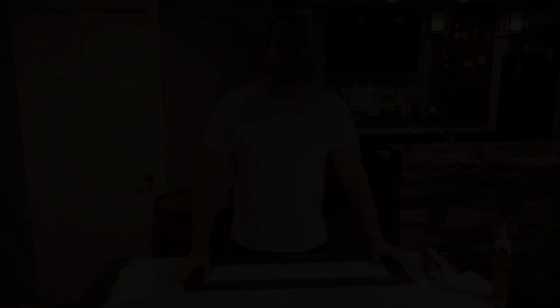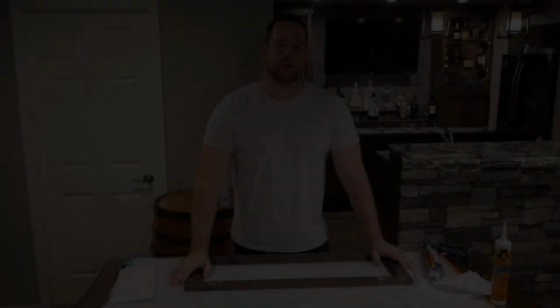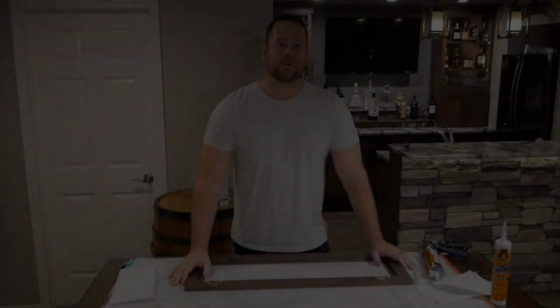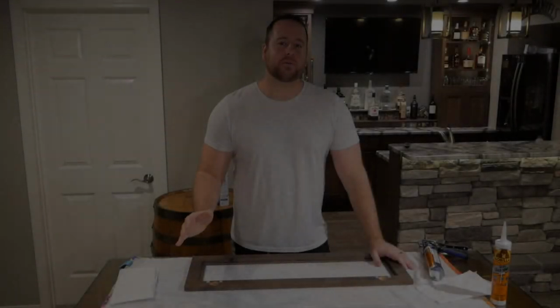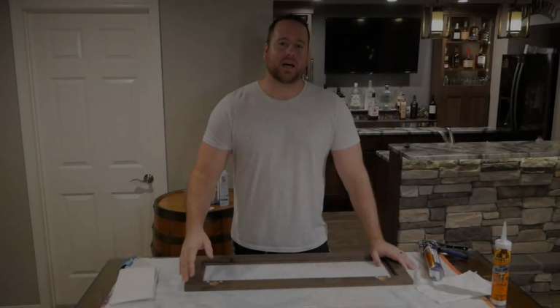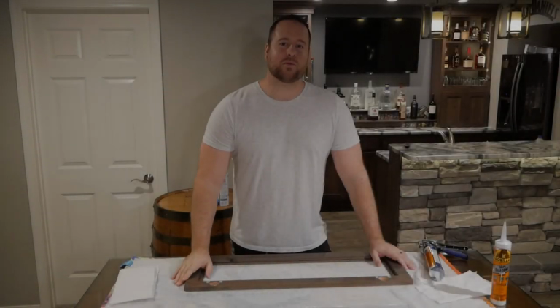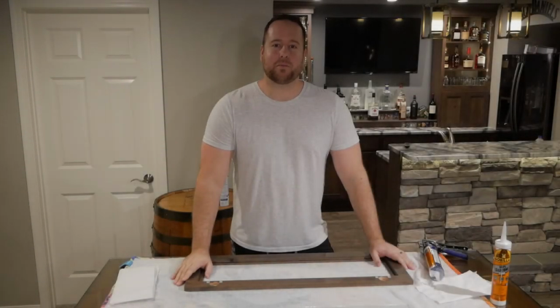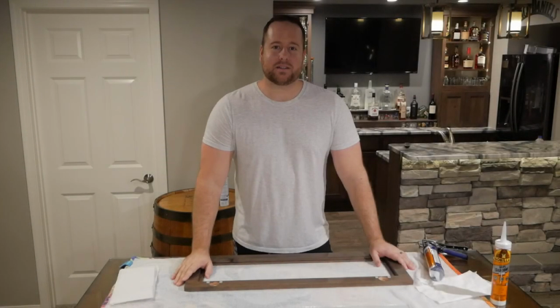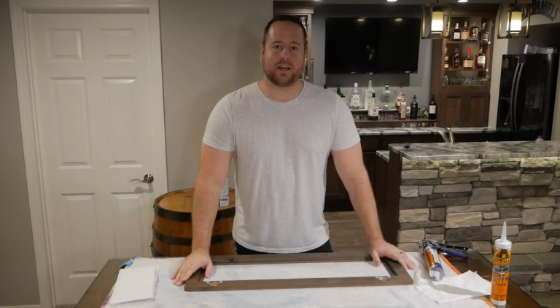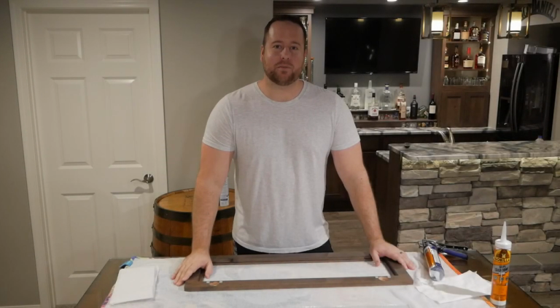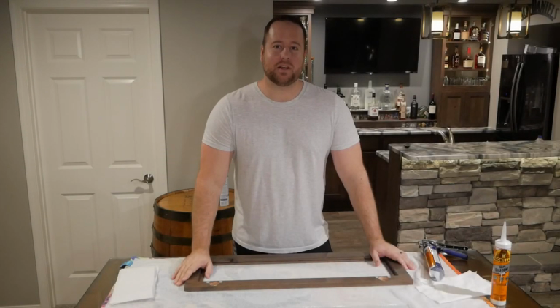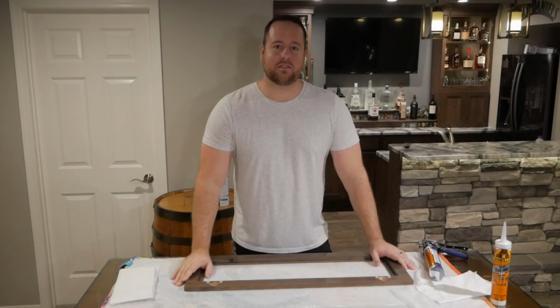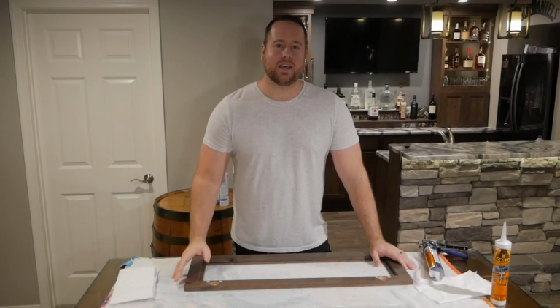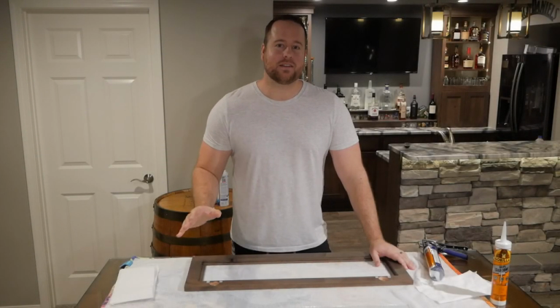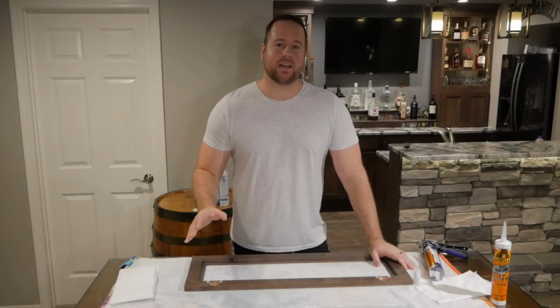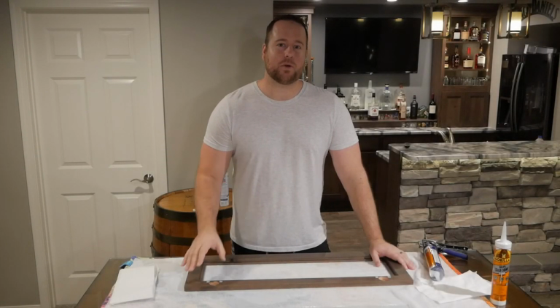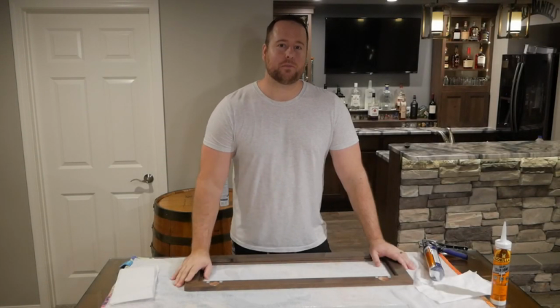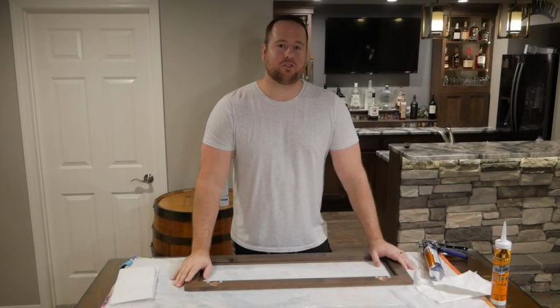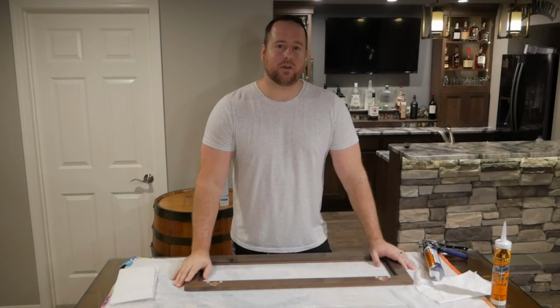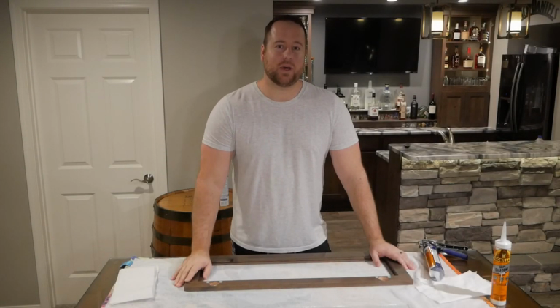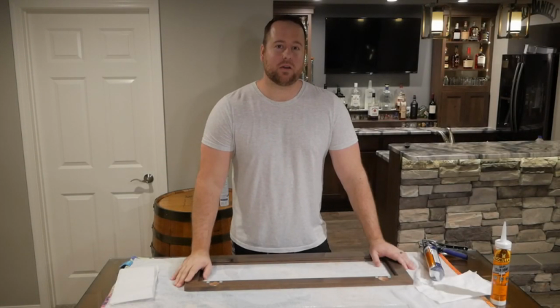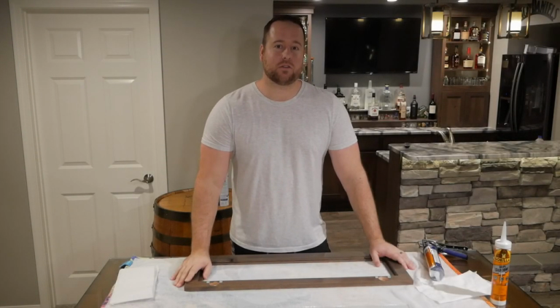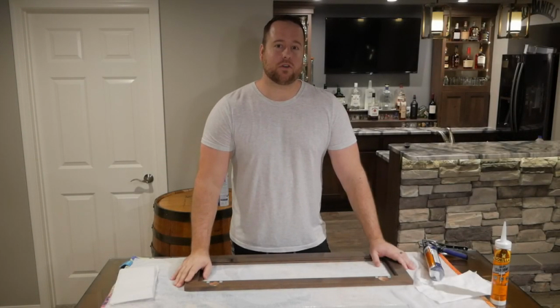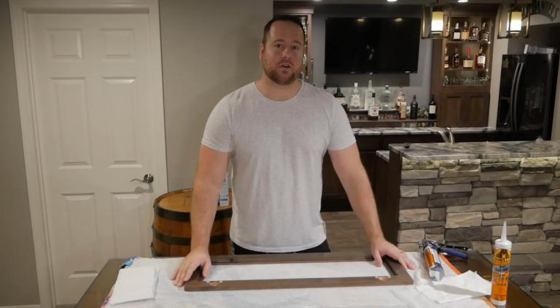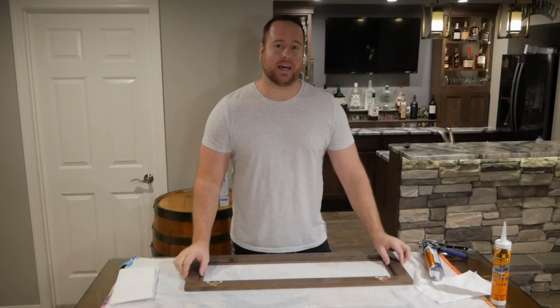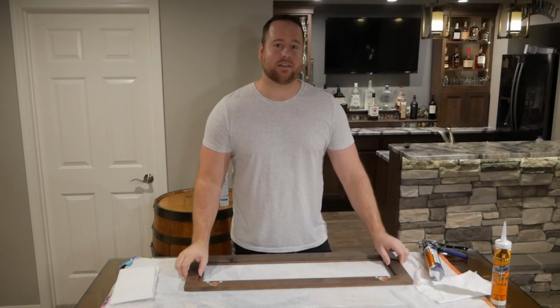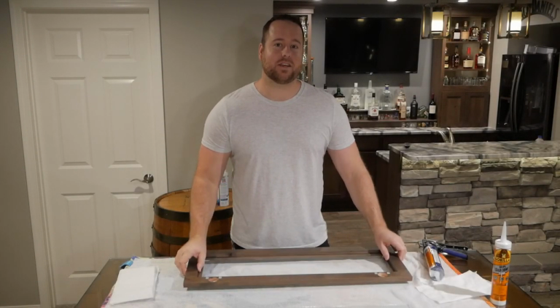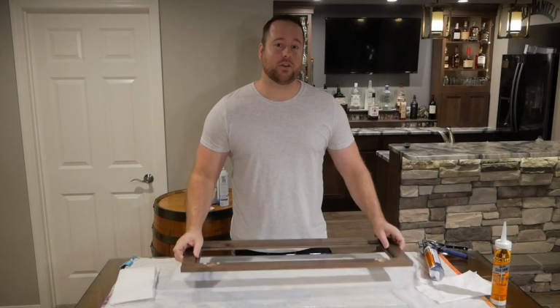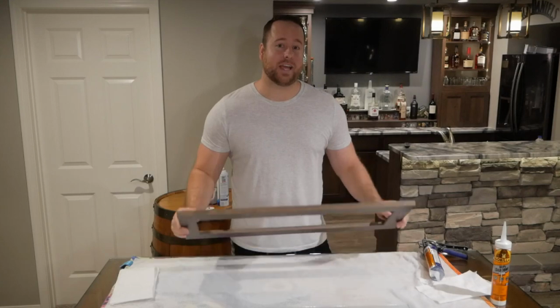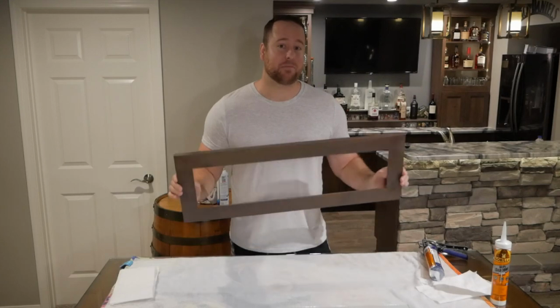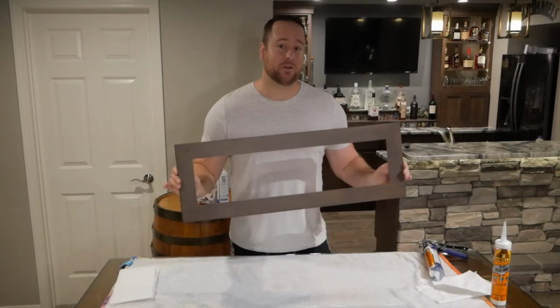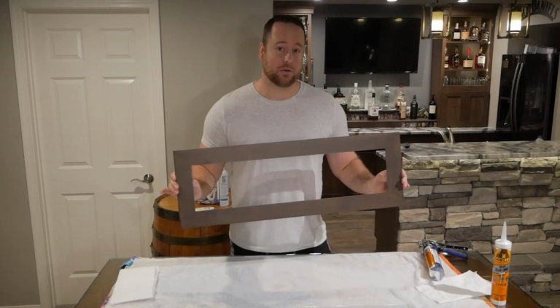What's up guys, welcome back to Life of Bliss. Today I'm going to be showing you how to install glass in your cabinet doors.